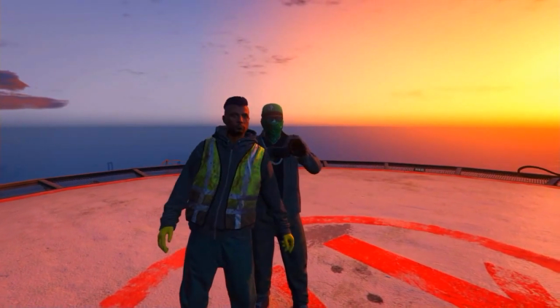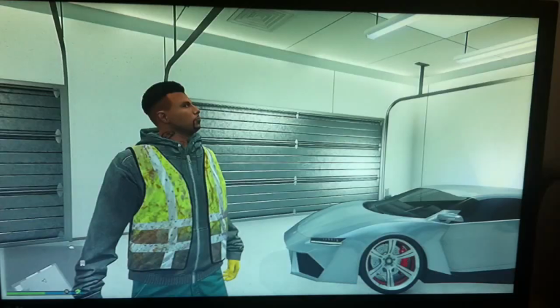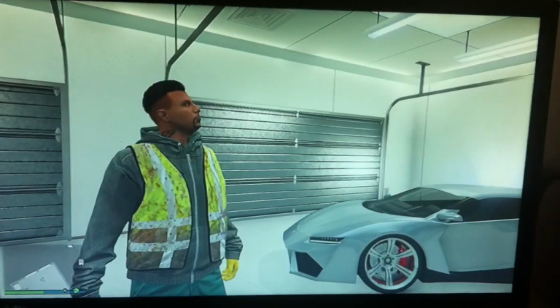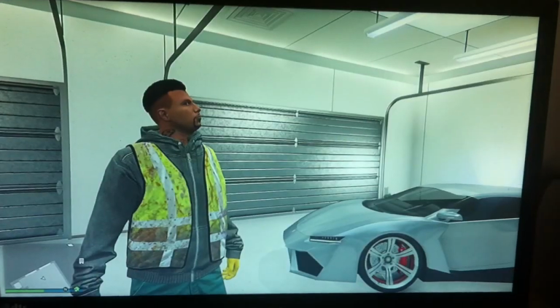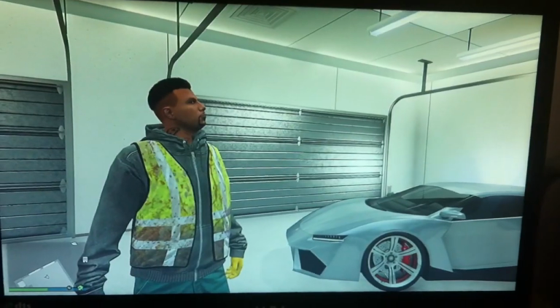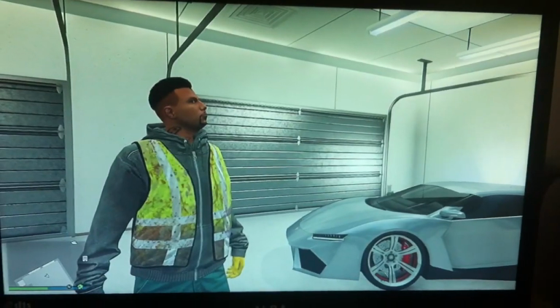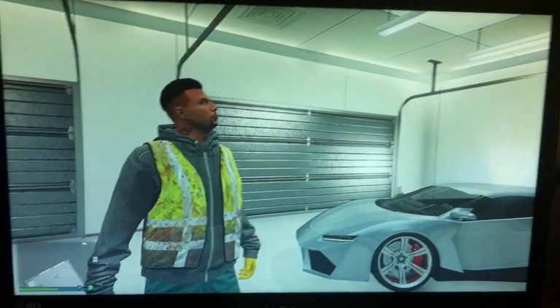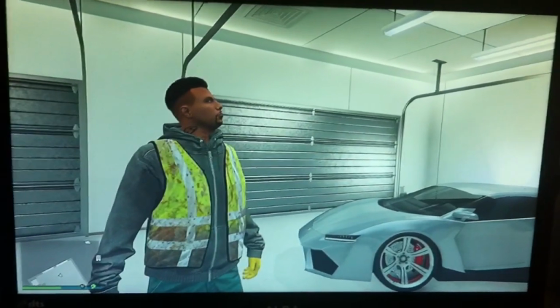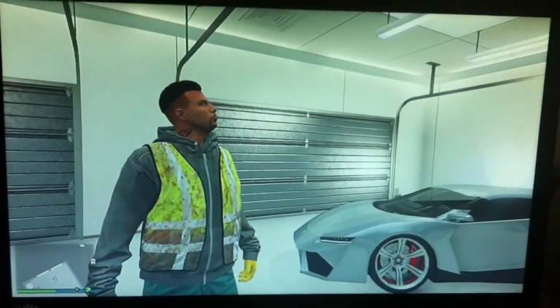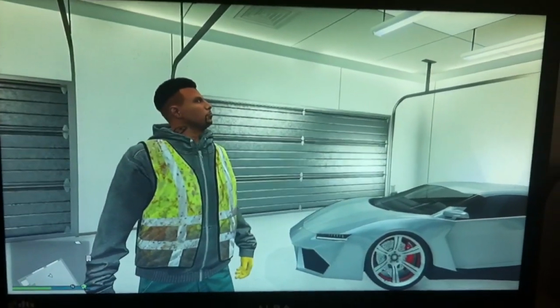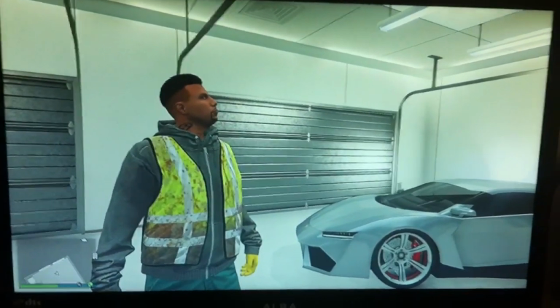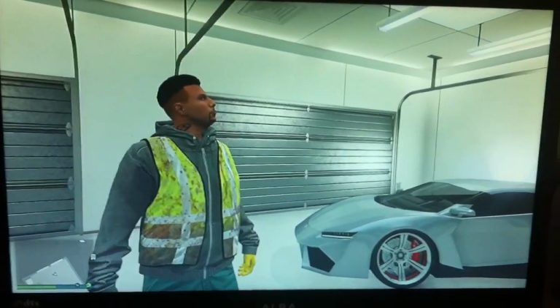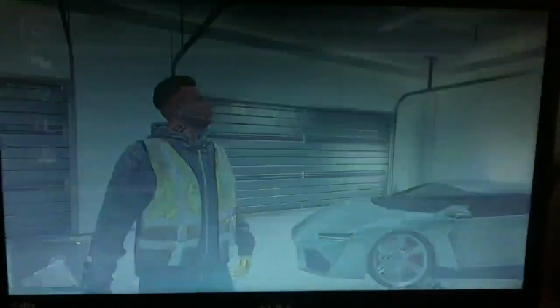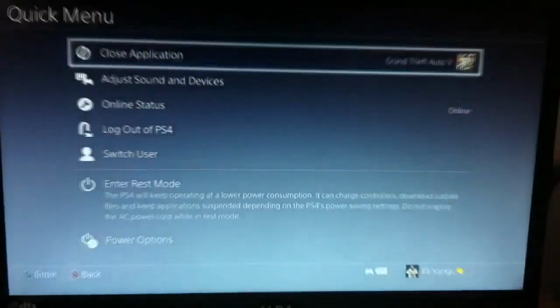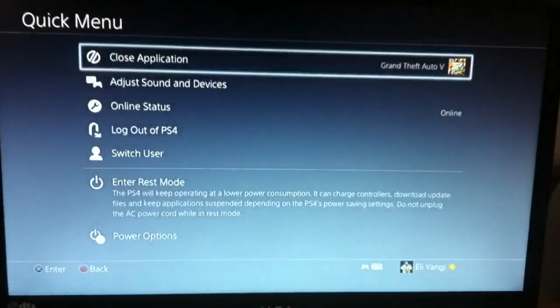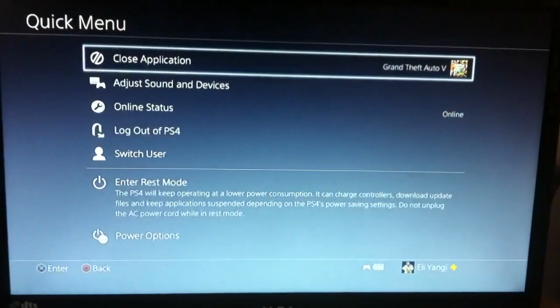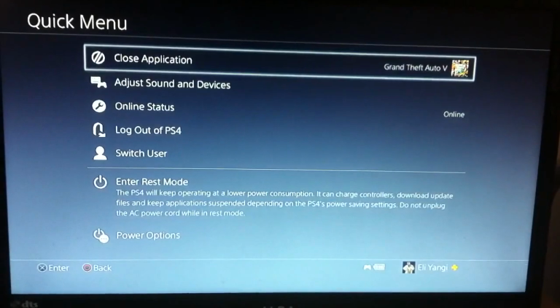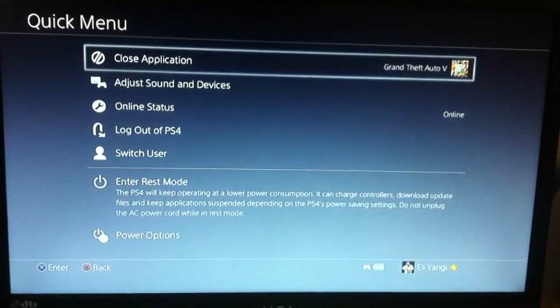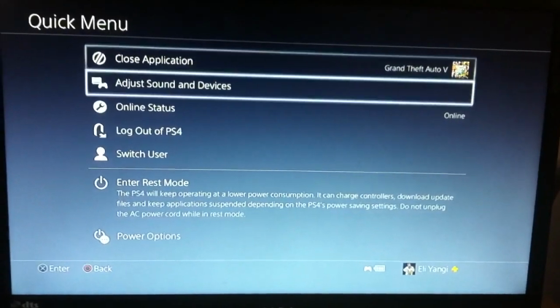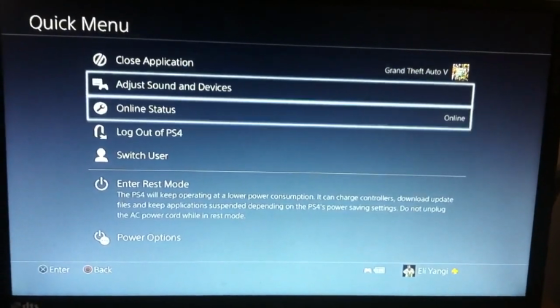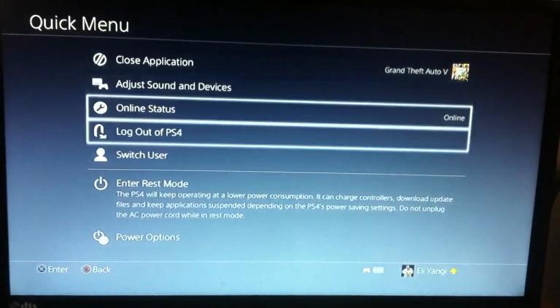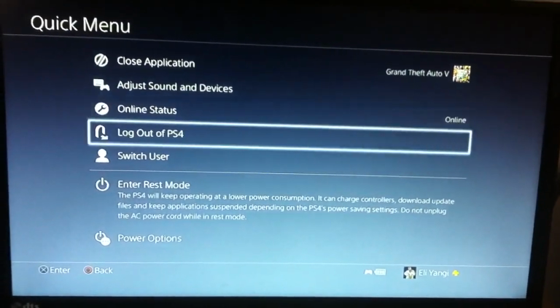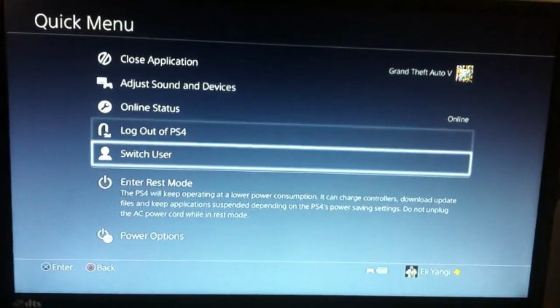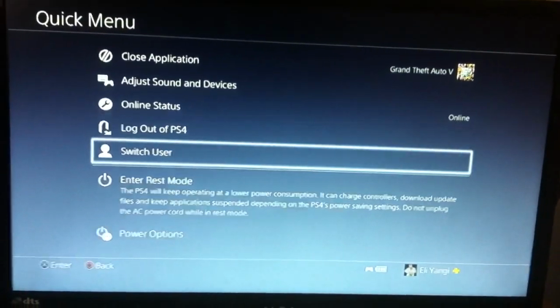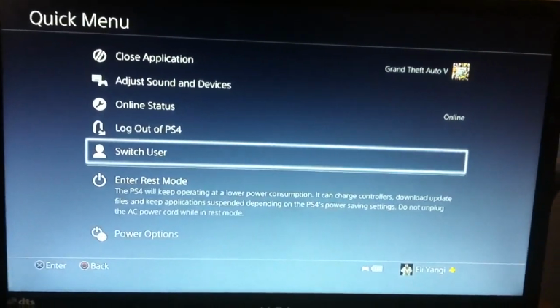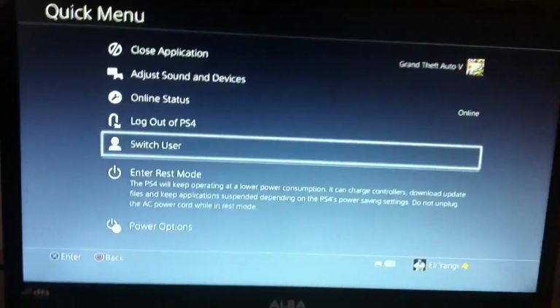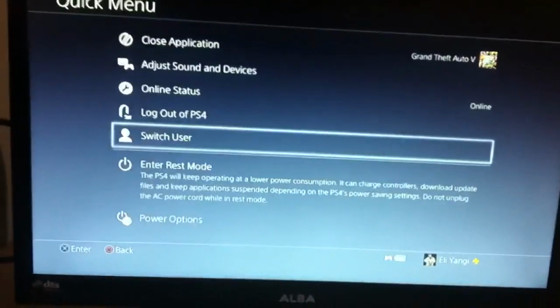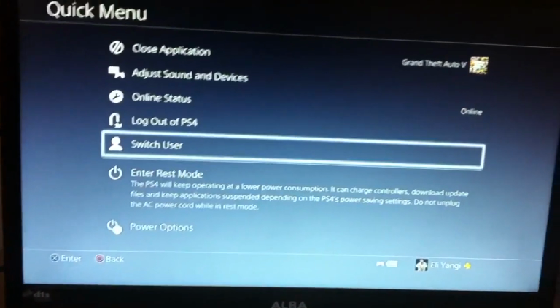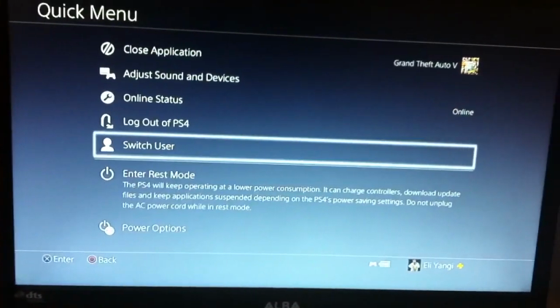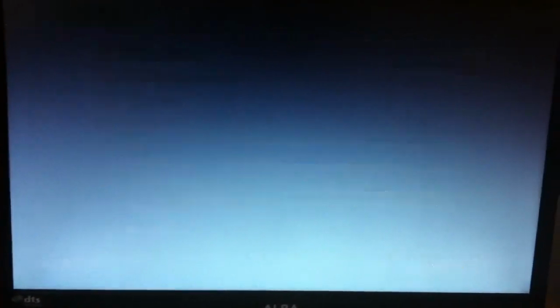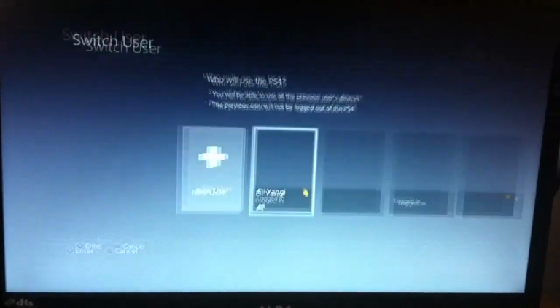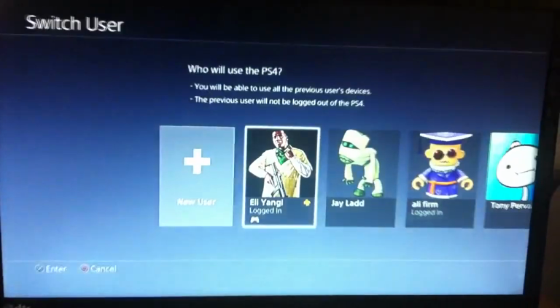What you're going to want to do is hold your PlayStation button, then click on Switch User and switch to another user.